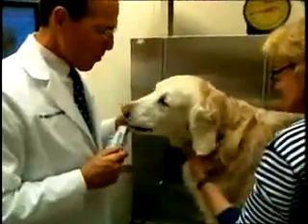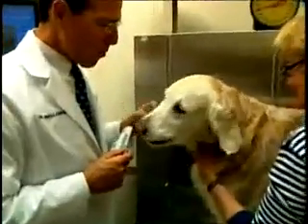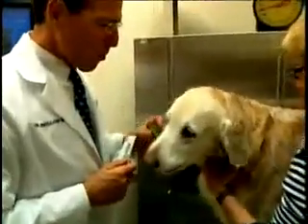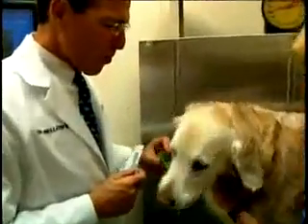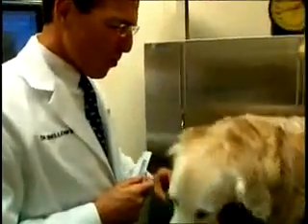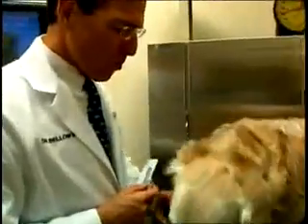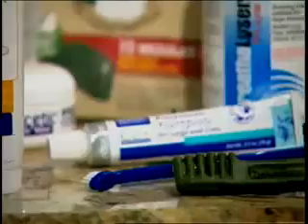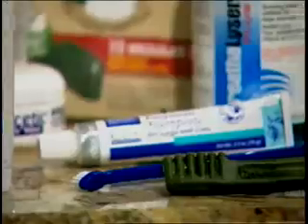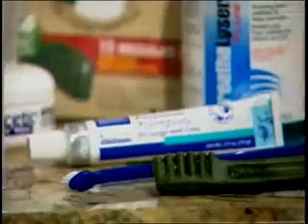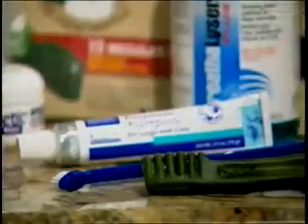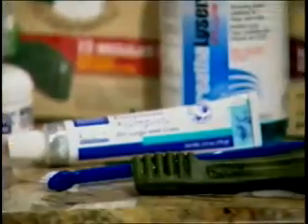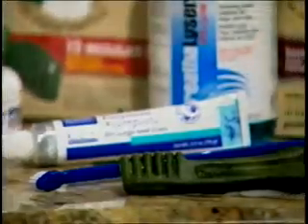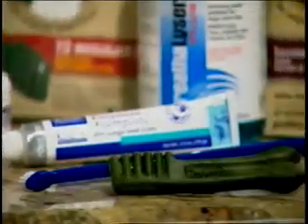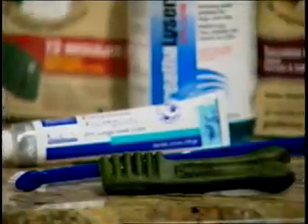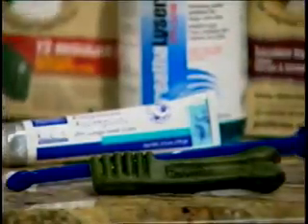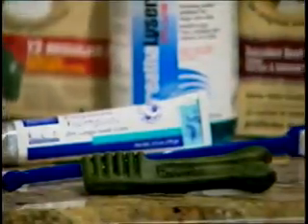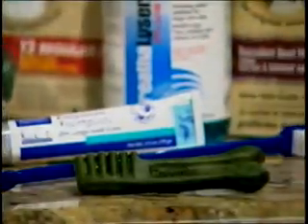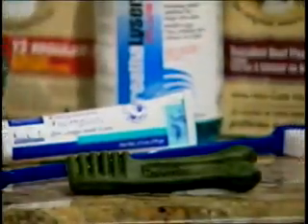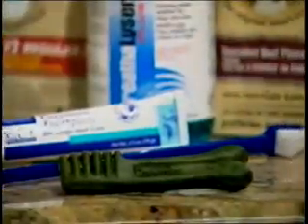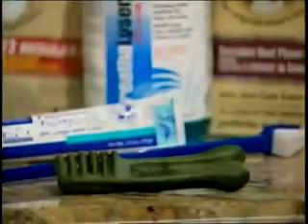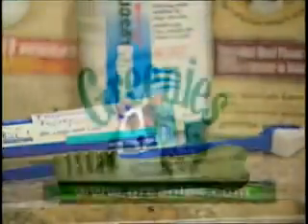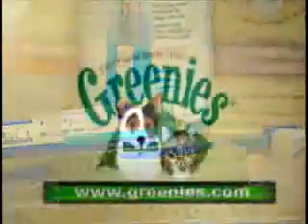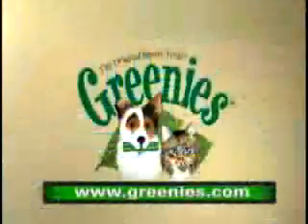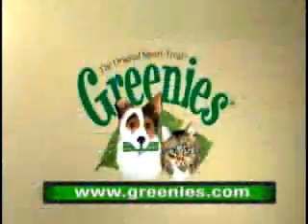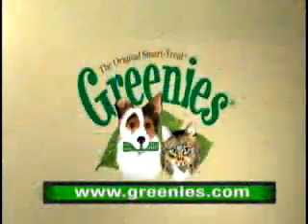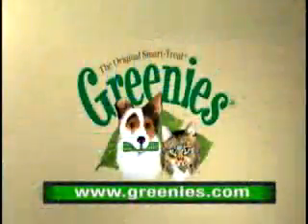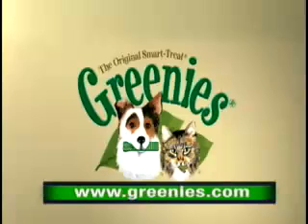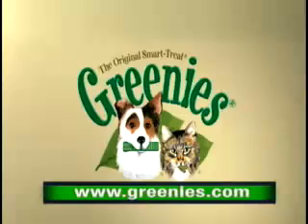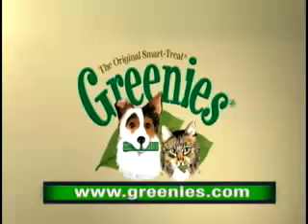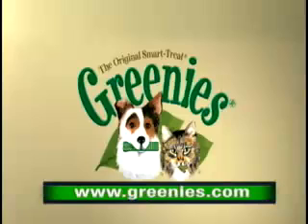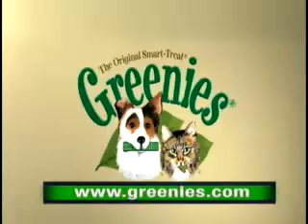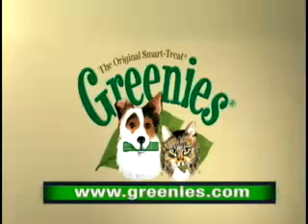For more information and helpful tips, including videos from Dr. Bellows, visit greenies.com.